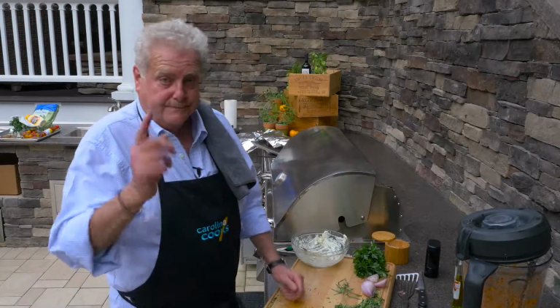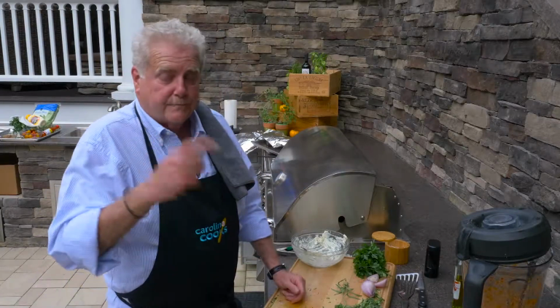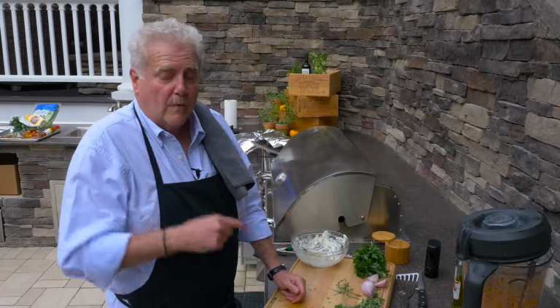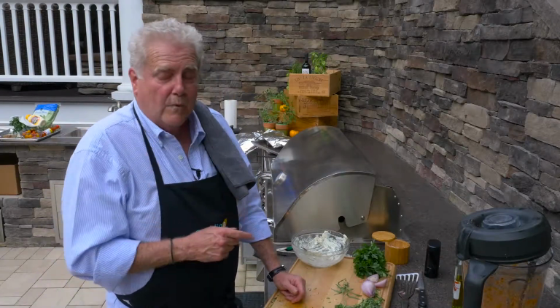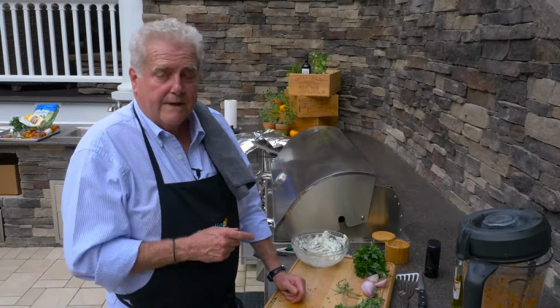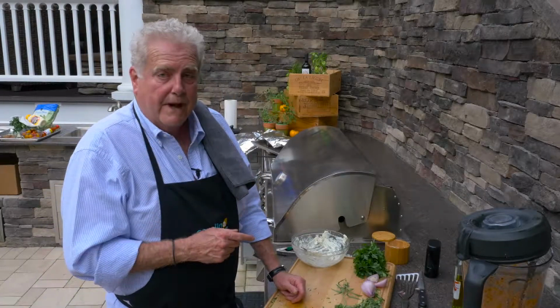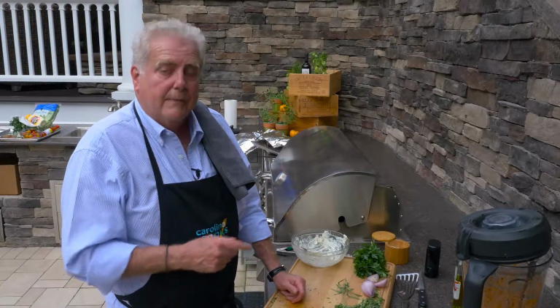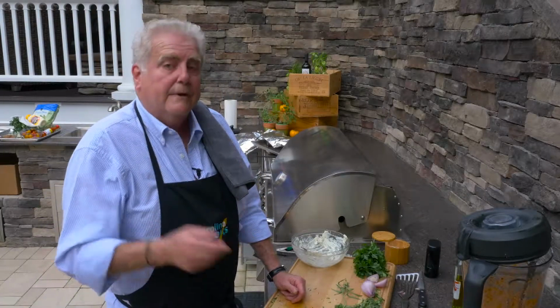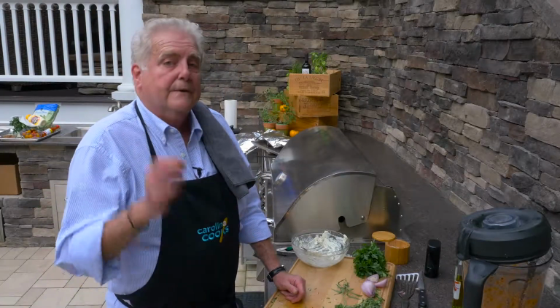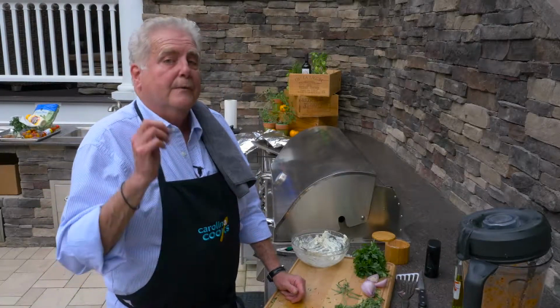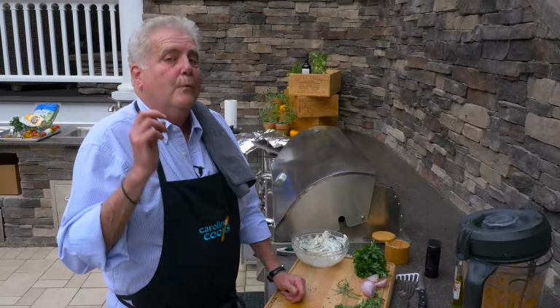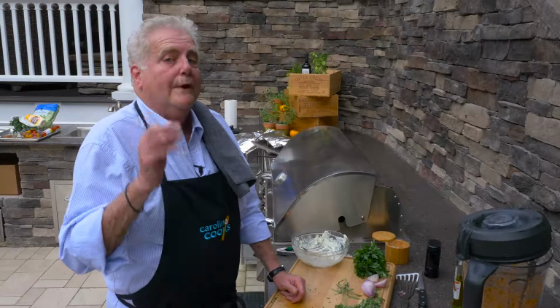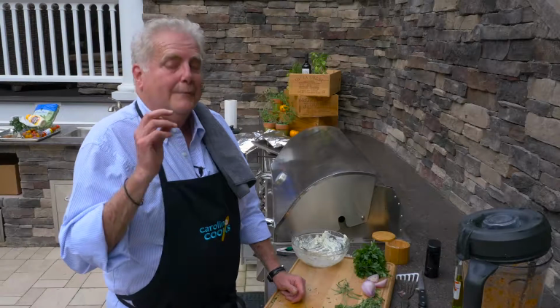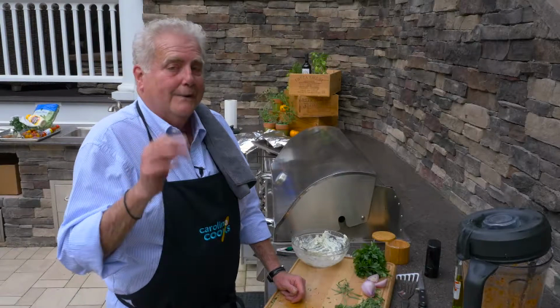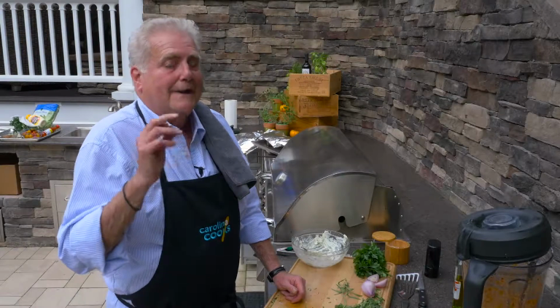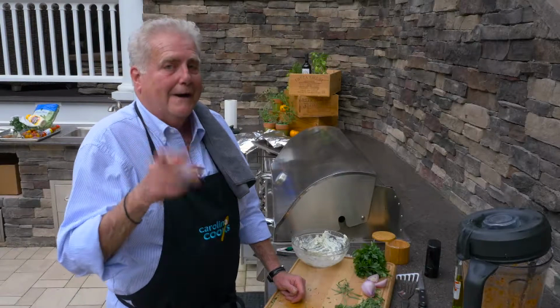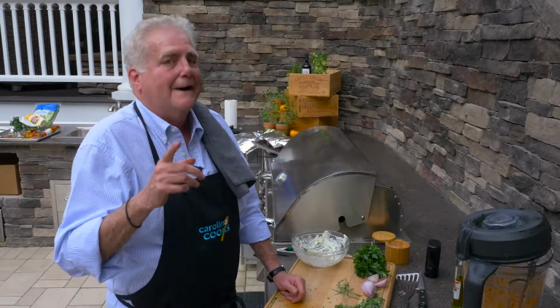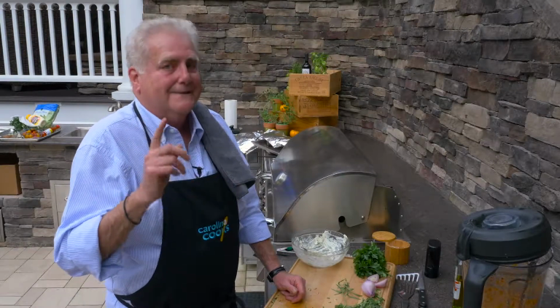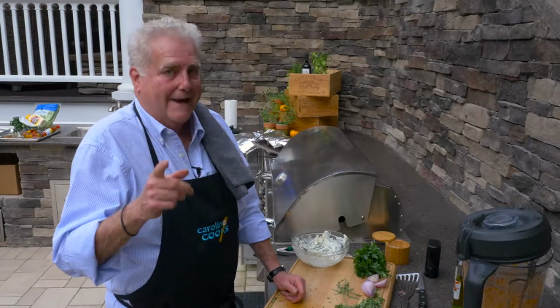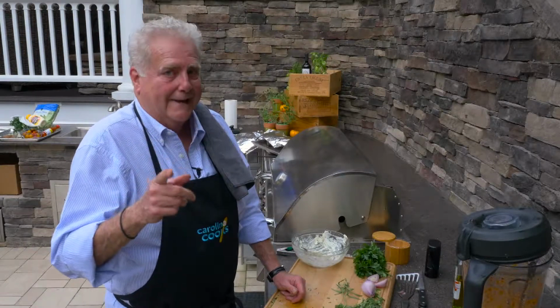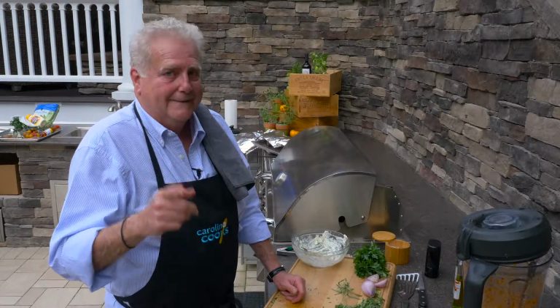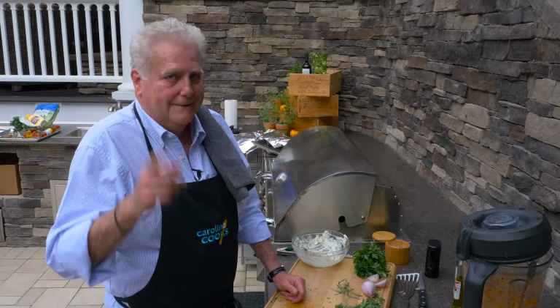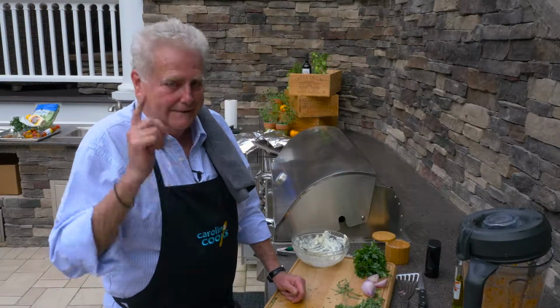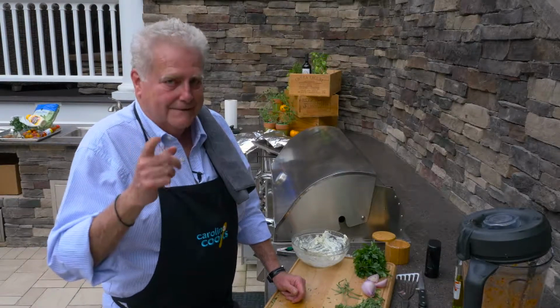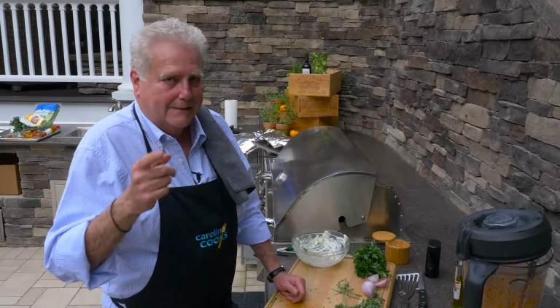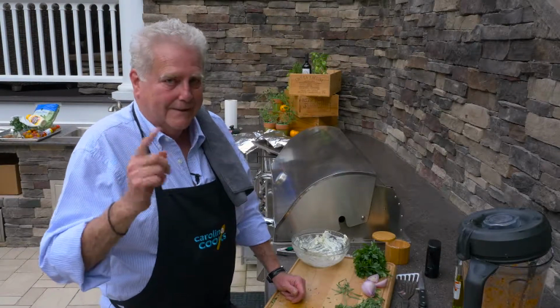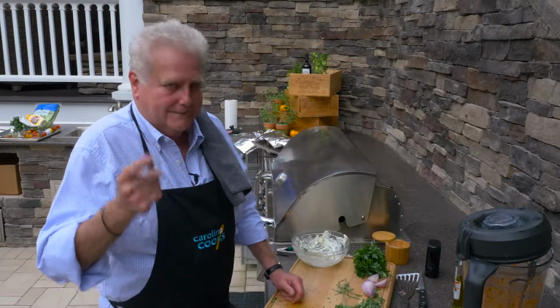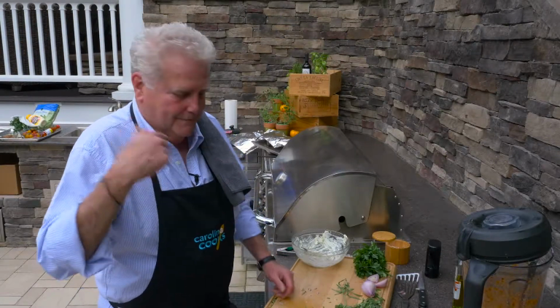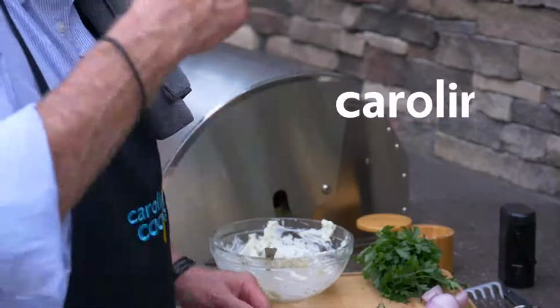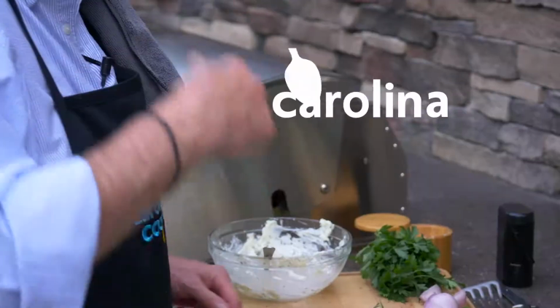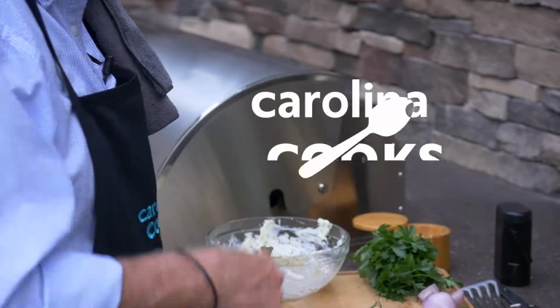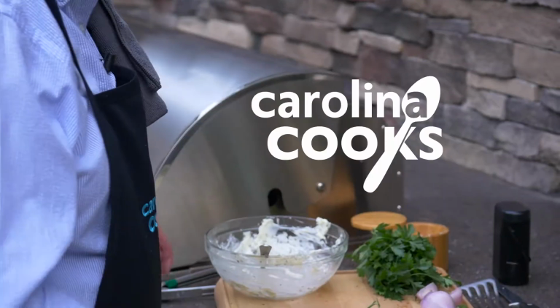When we come back, we're going to do one really odd salad. Stick with us — join us in a few minutes.